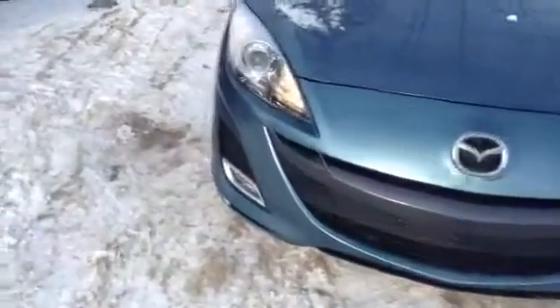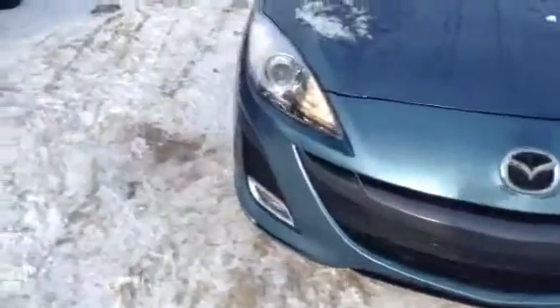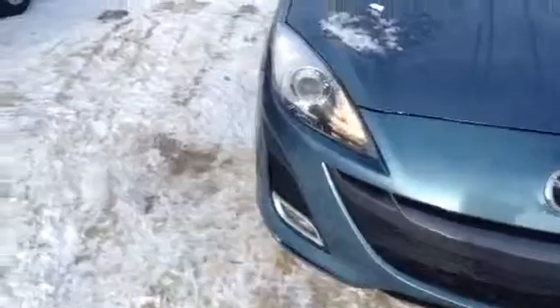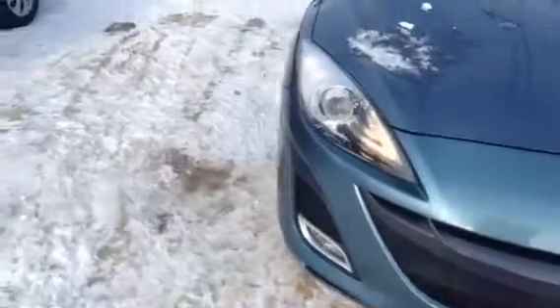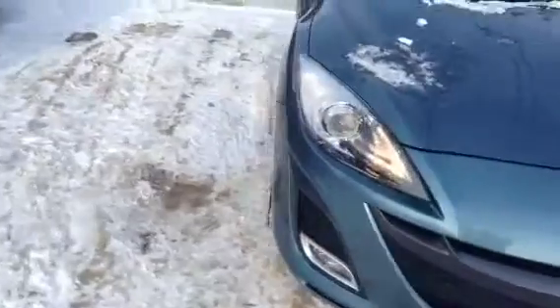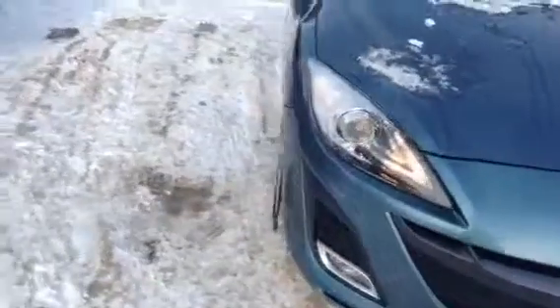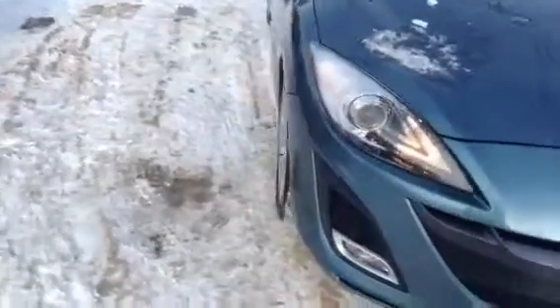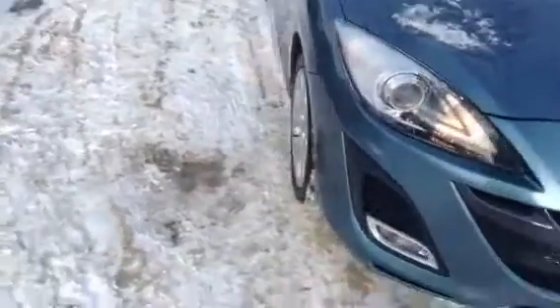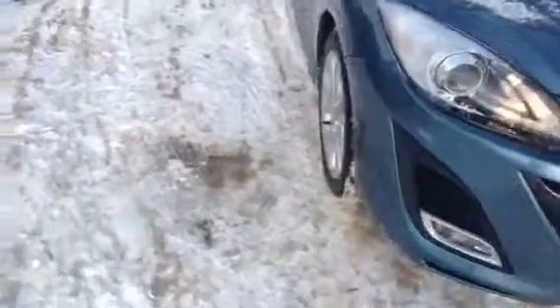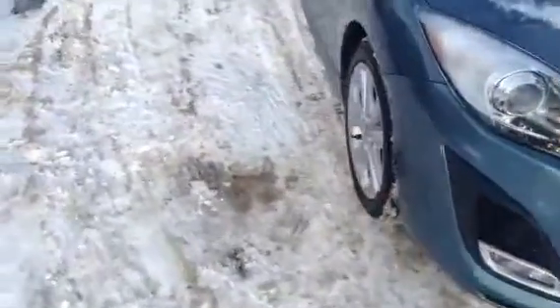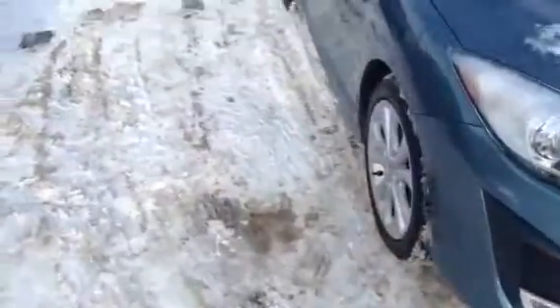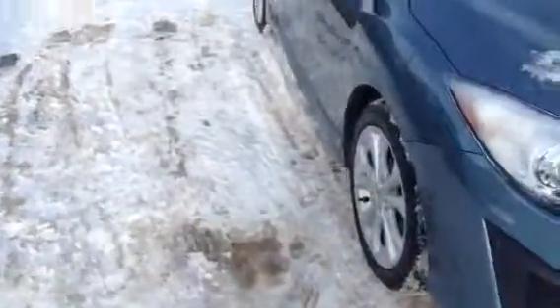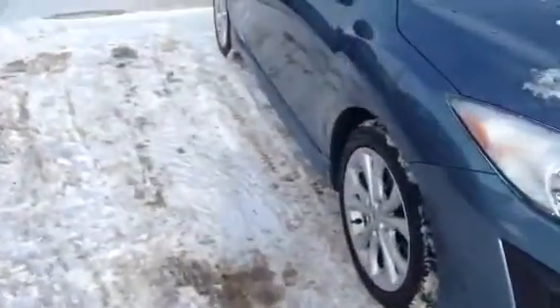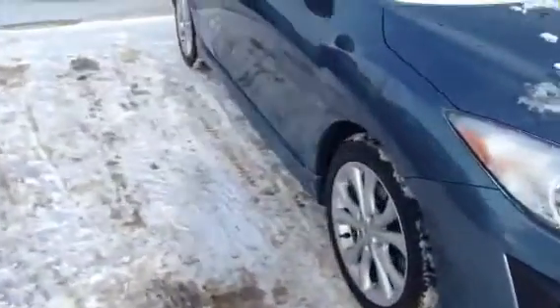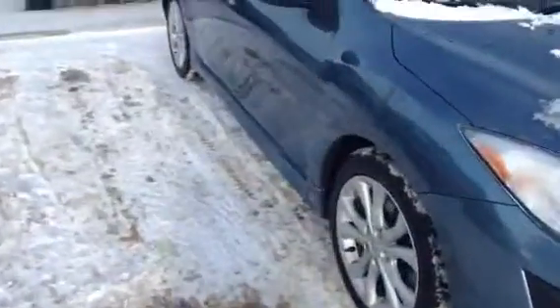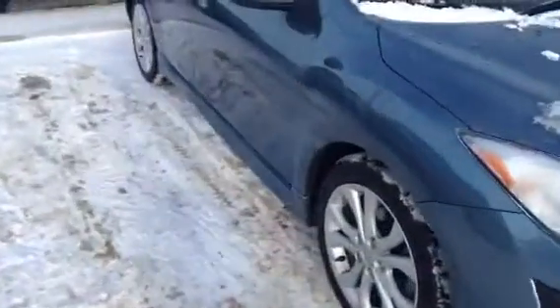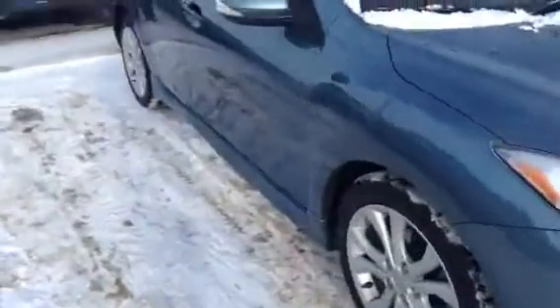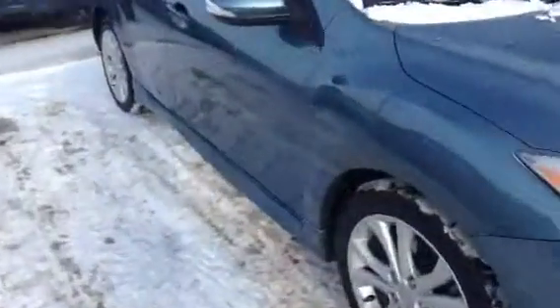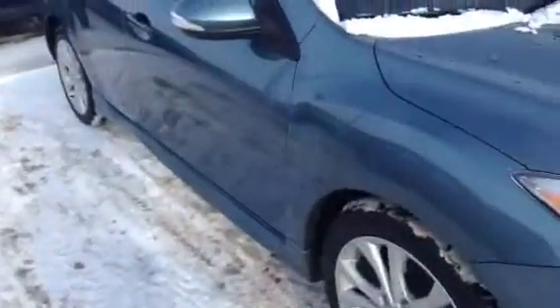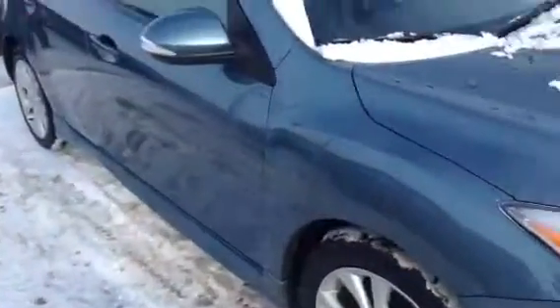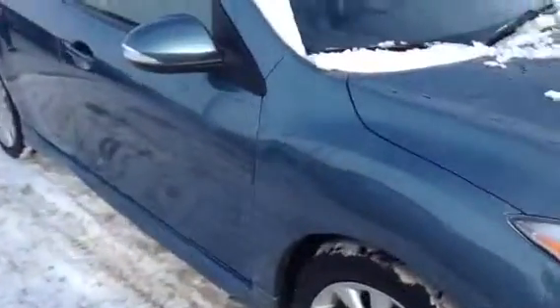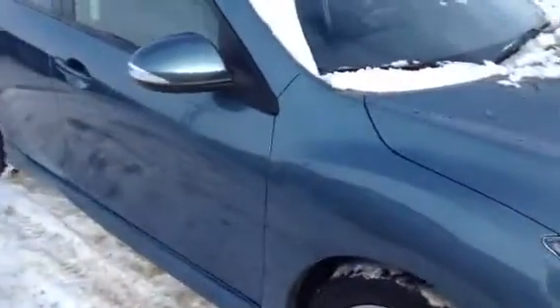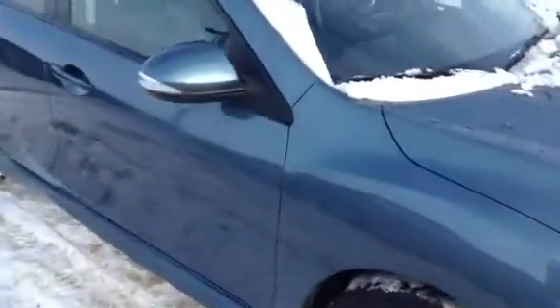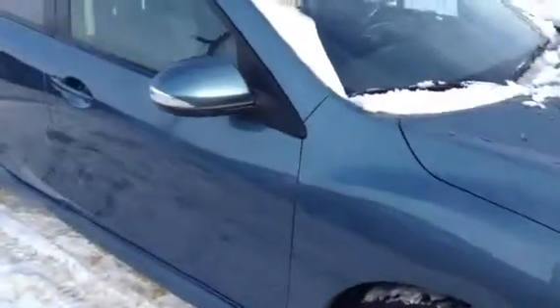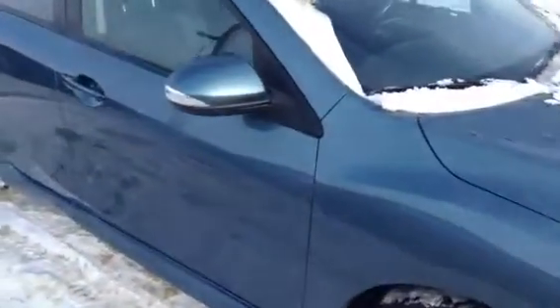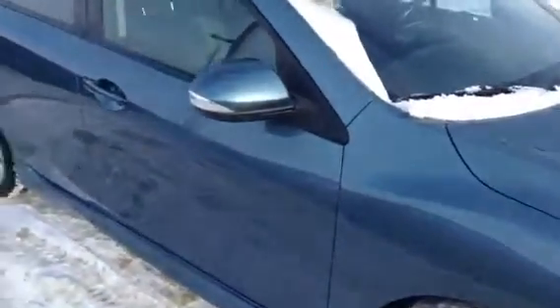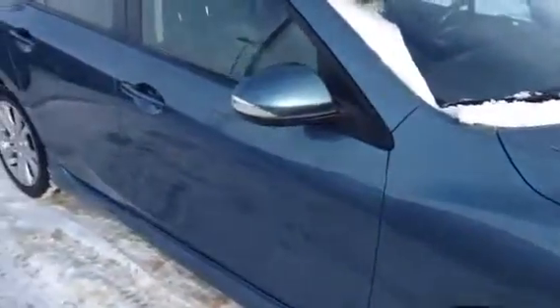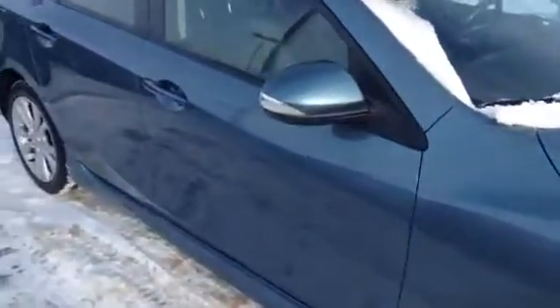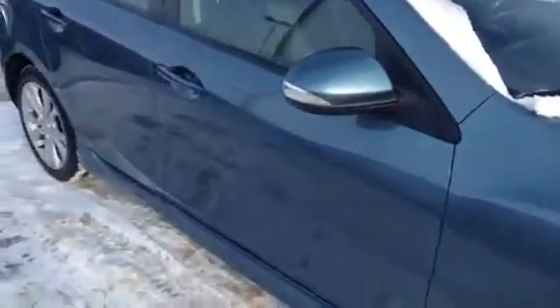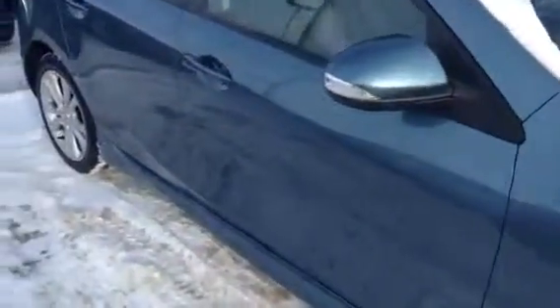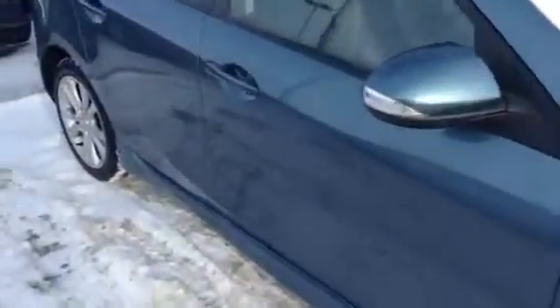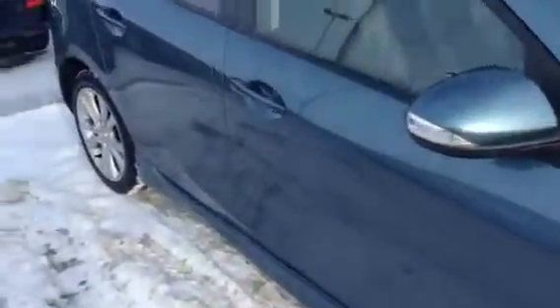As I walk around the vehicle, I'd like to show you that the body is immaculate on it.